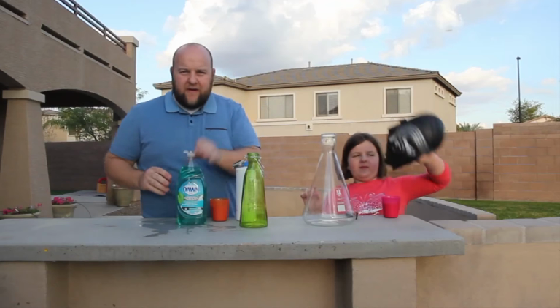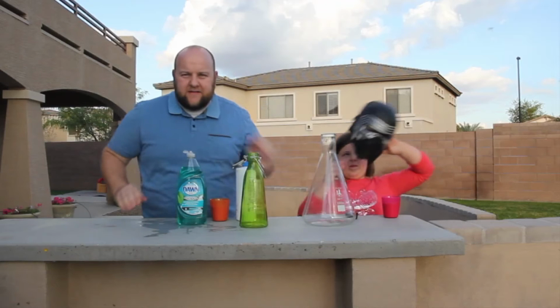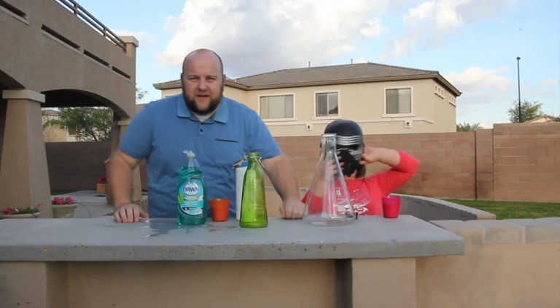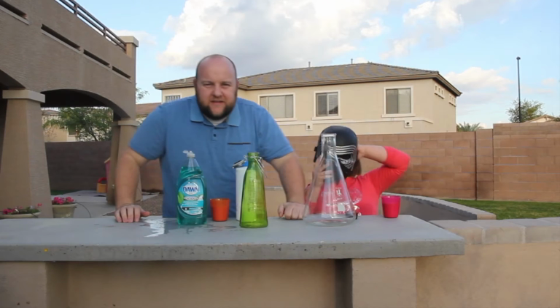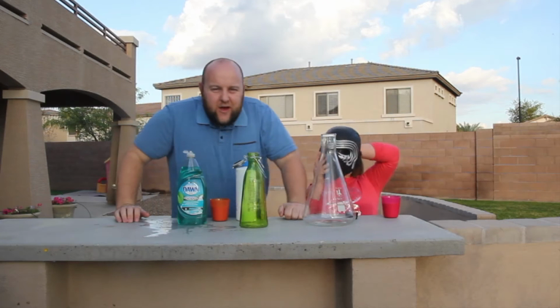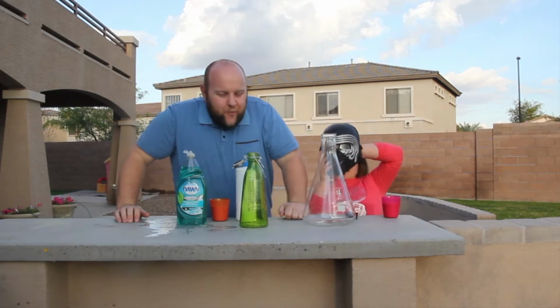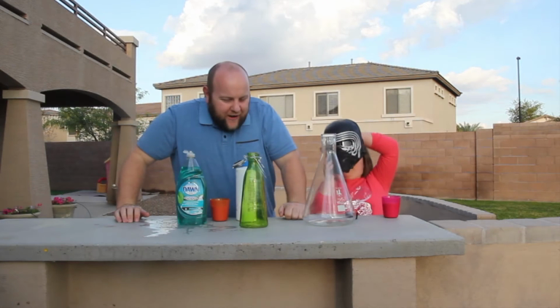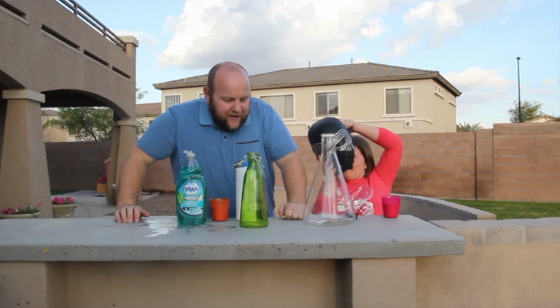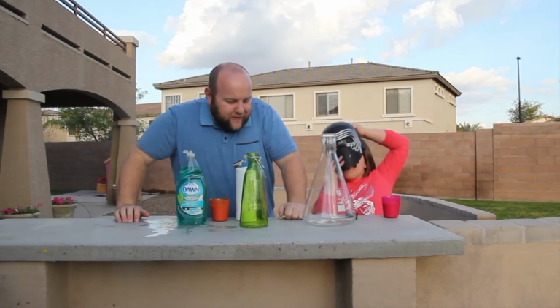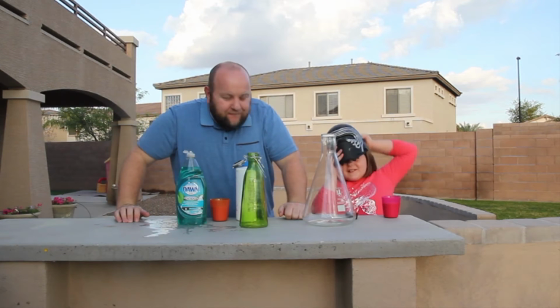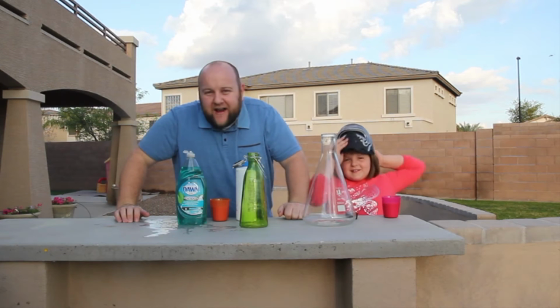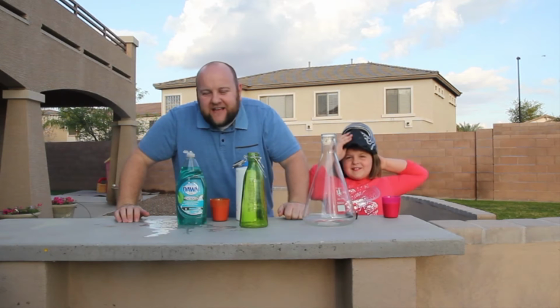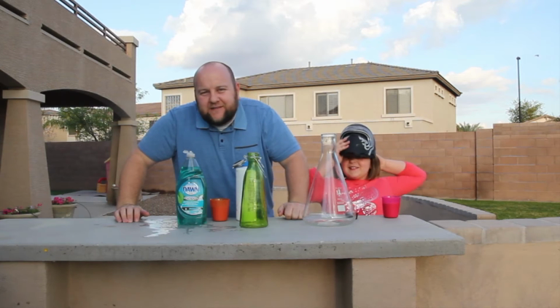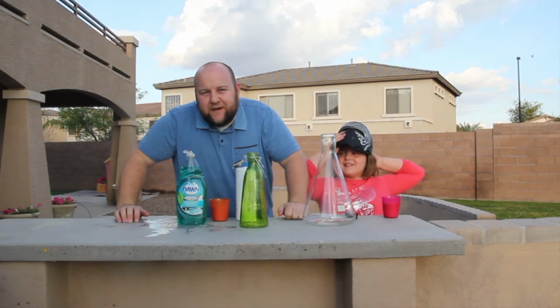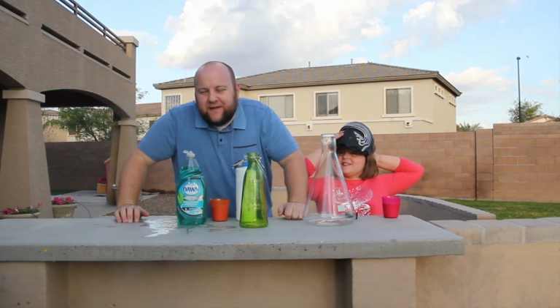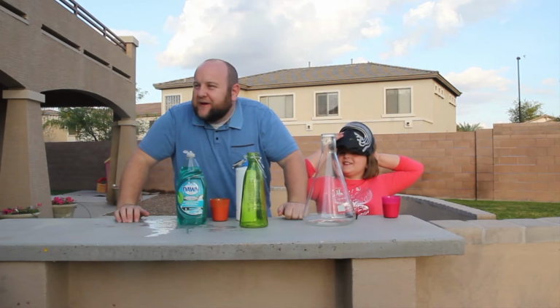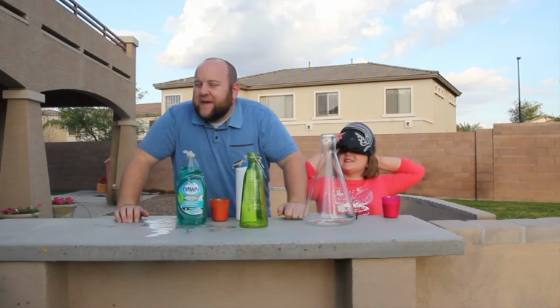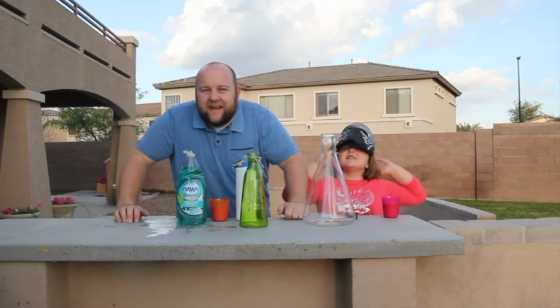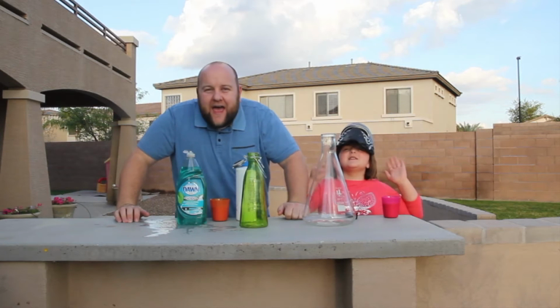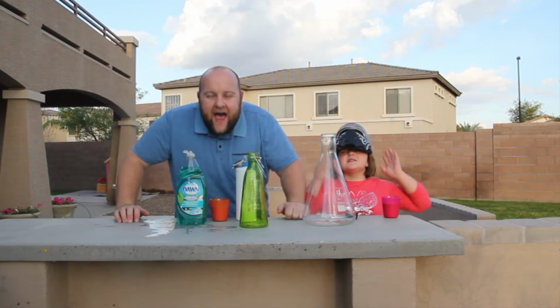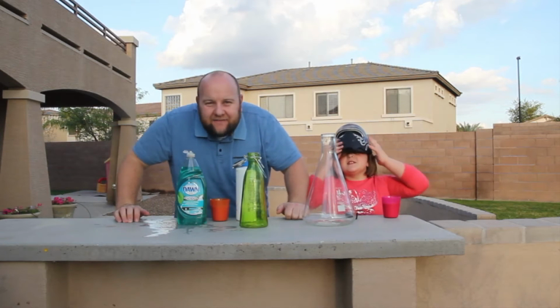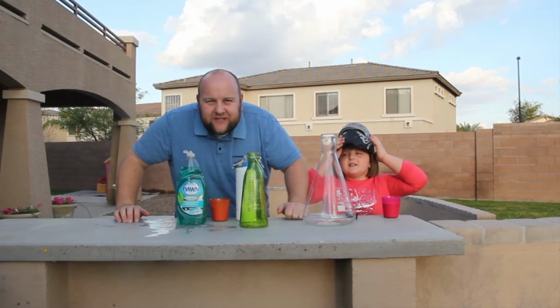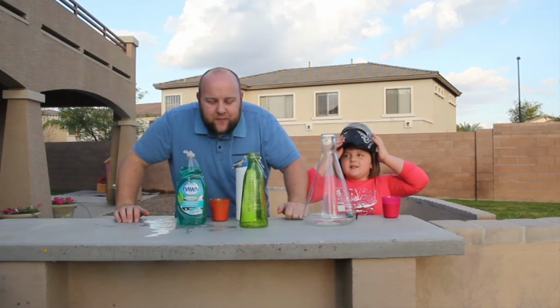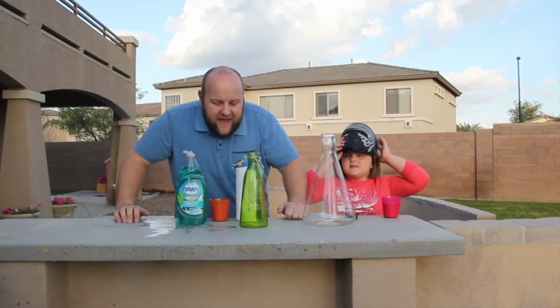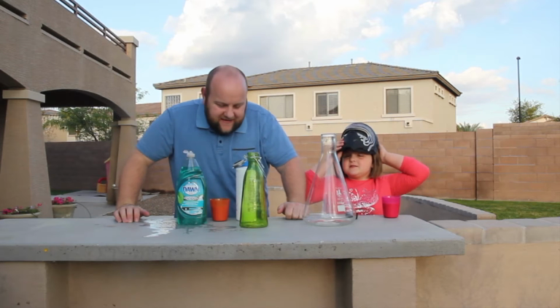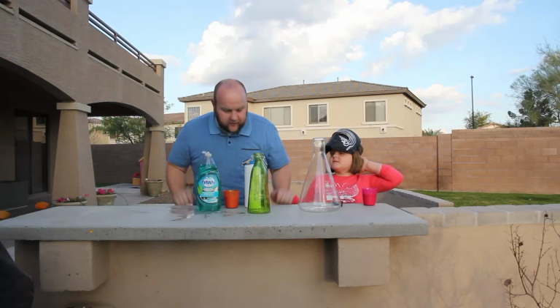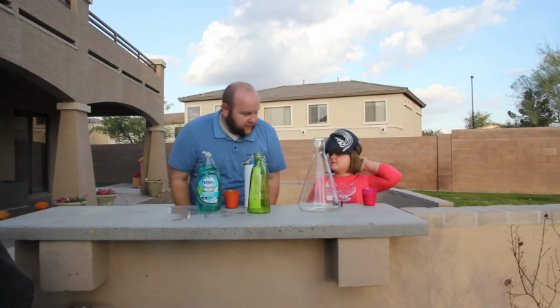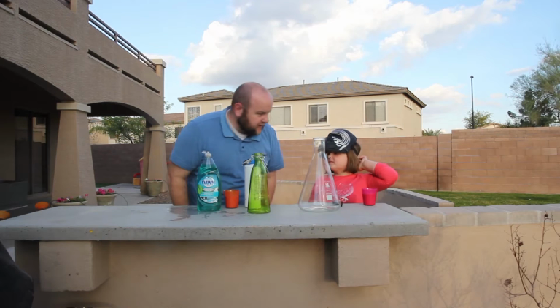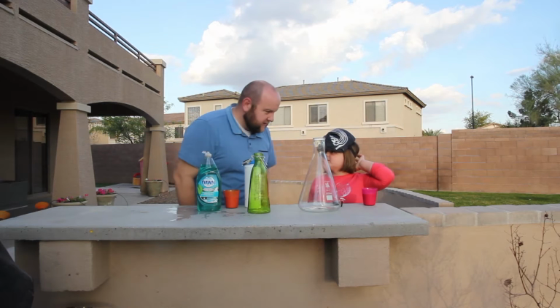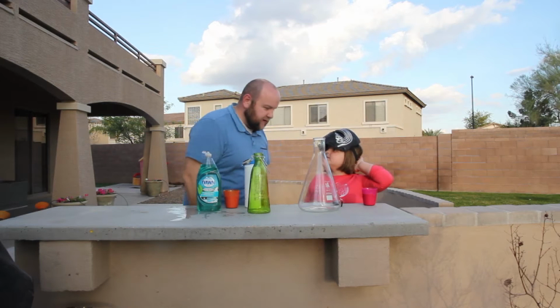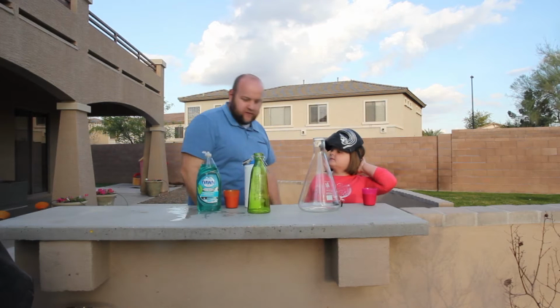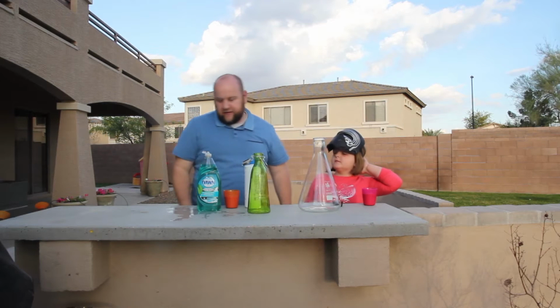Fun awesome ninjas, we are here doing a fun exciting experiment. We're gonna be making elephant toothpaste. Where's the food coloring? We don't have food coloring.